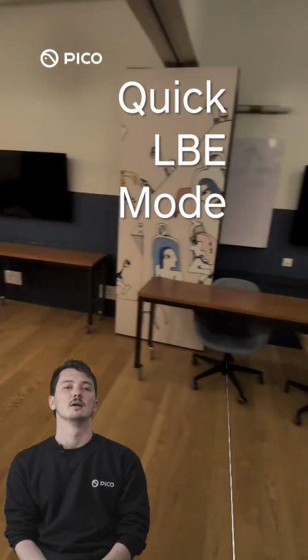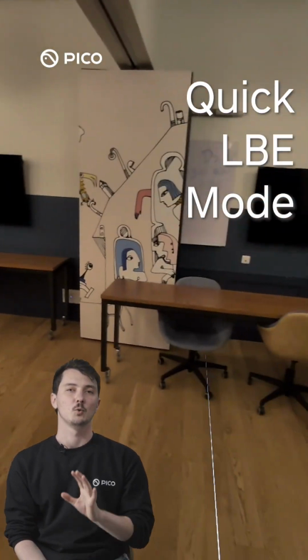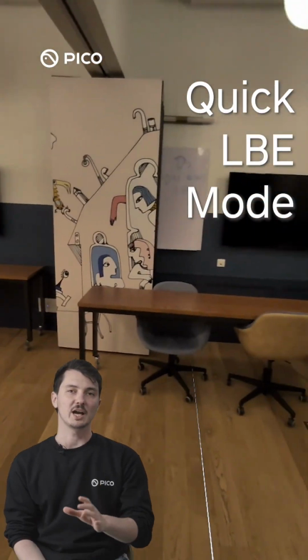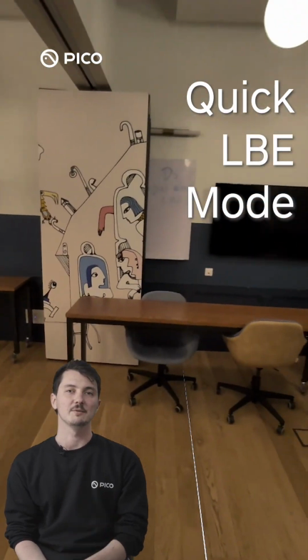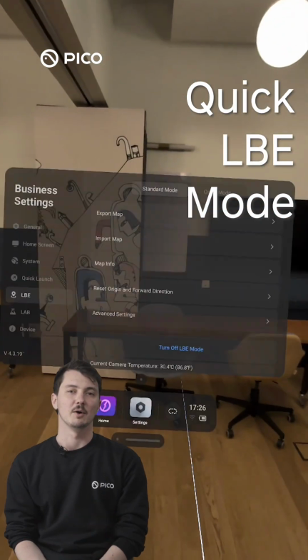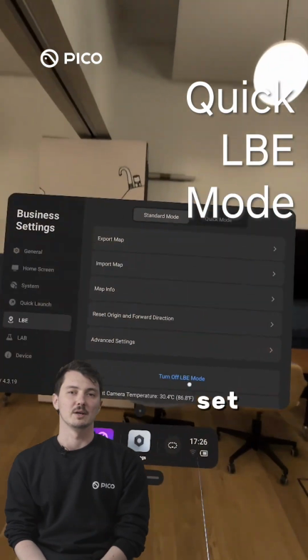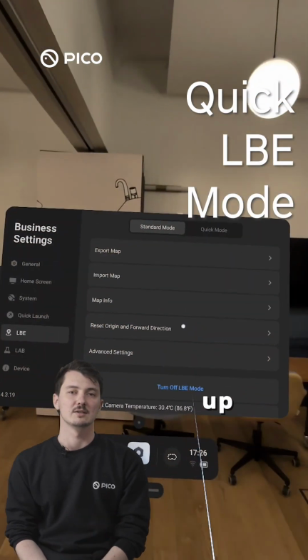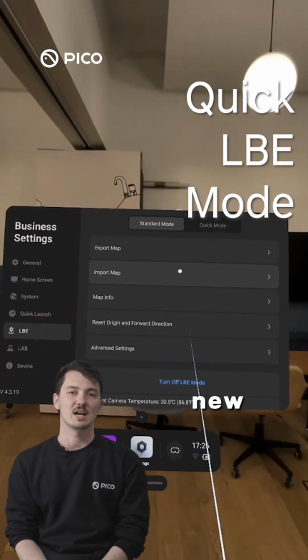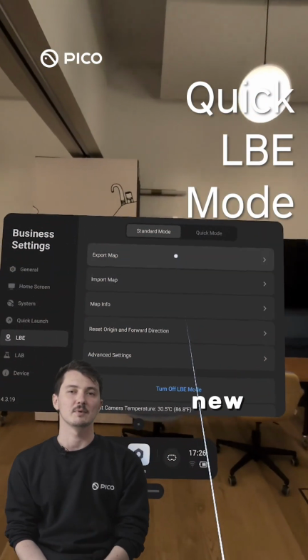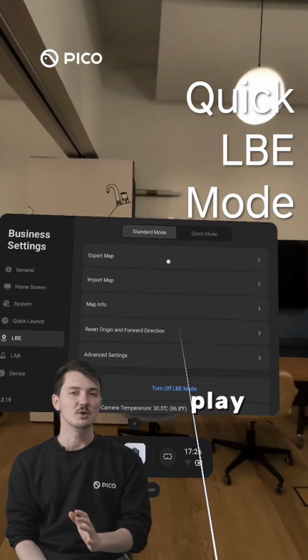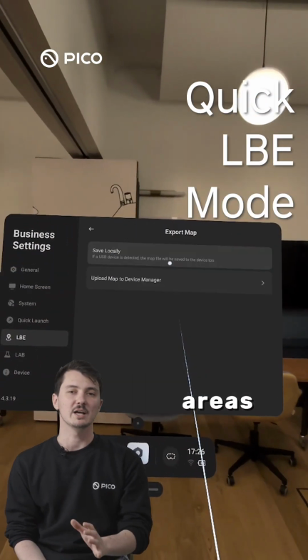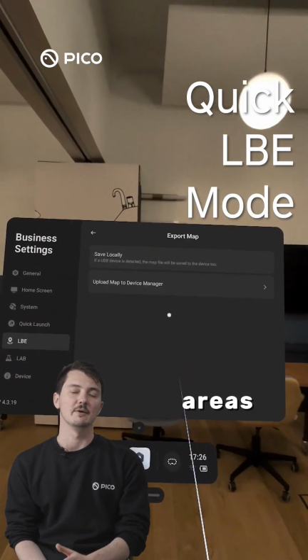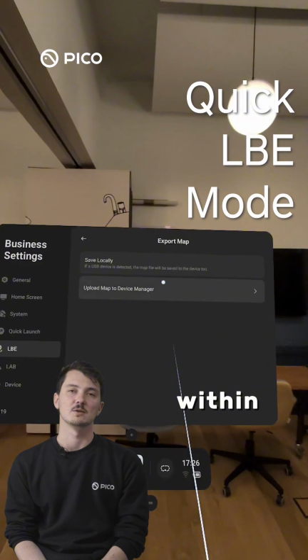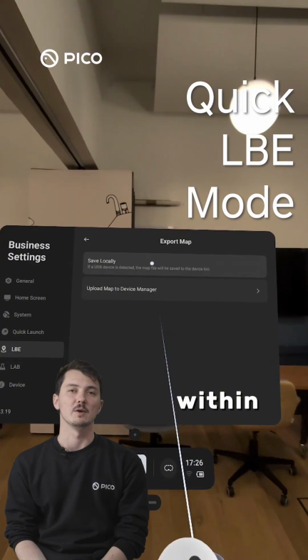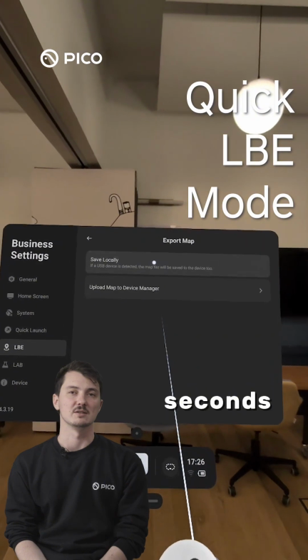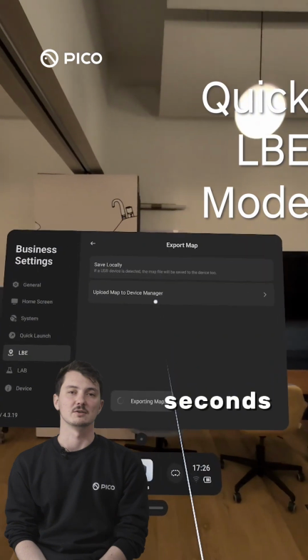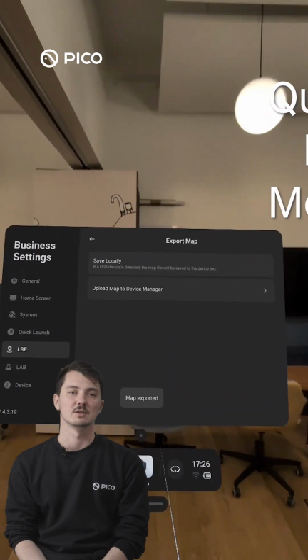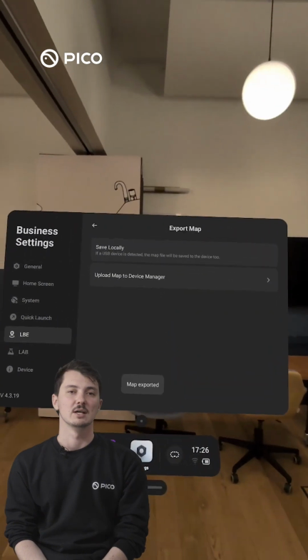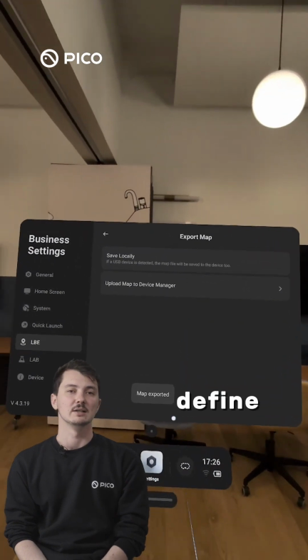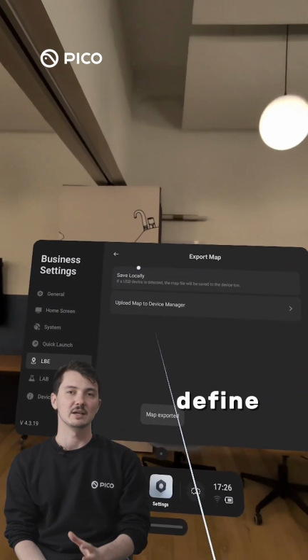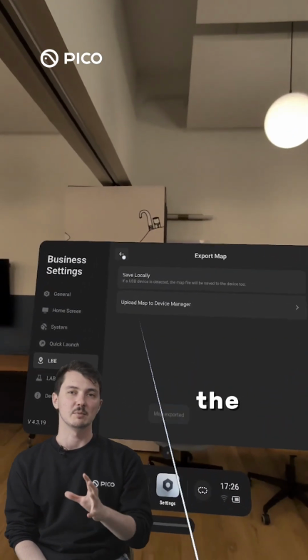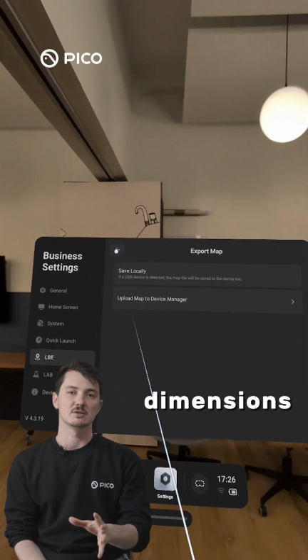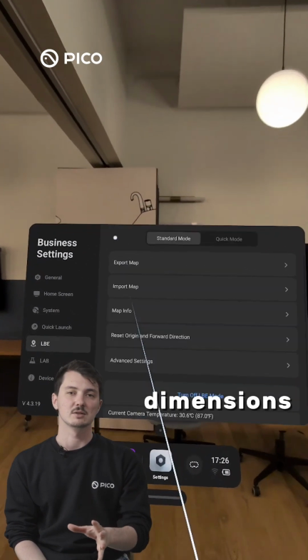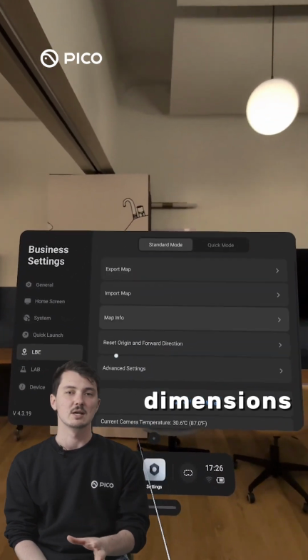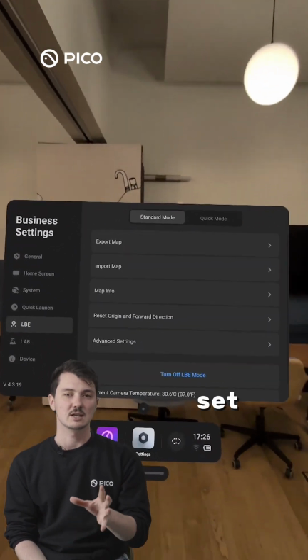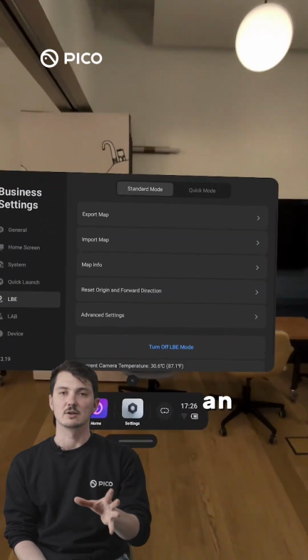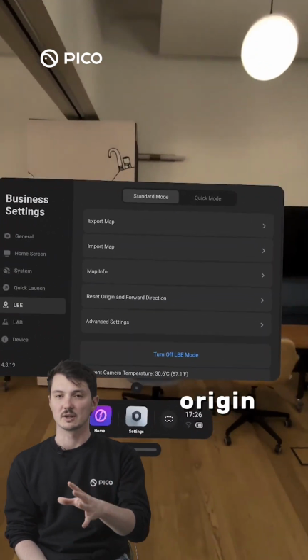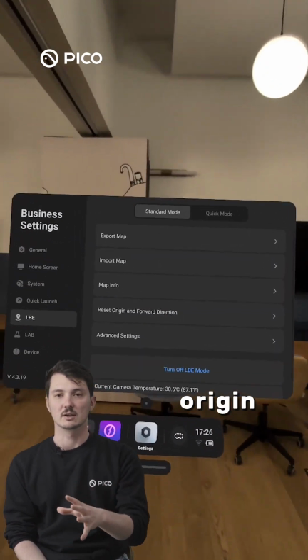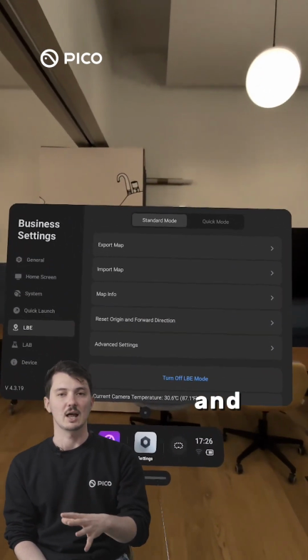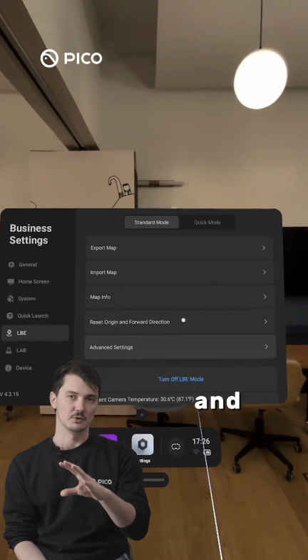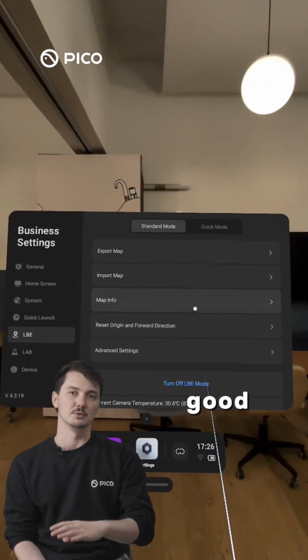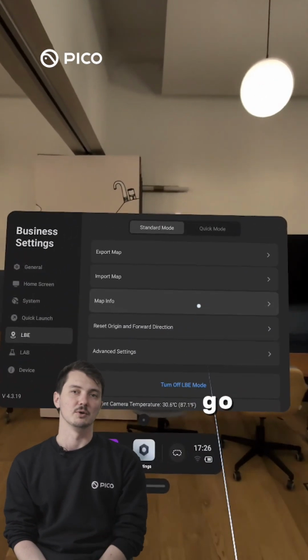Improved tracking speed with Quick LBE Mode — set up new play areas within seconds. Simply define the dimensions, set an origin, and you're good to go.